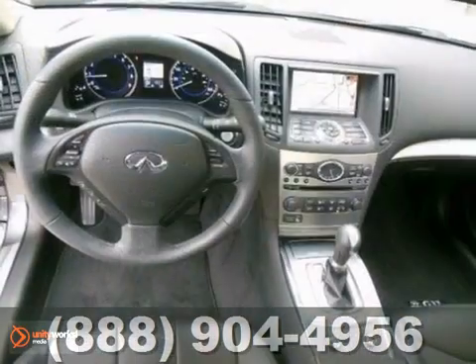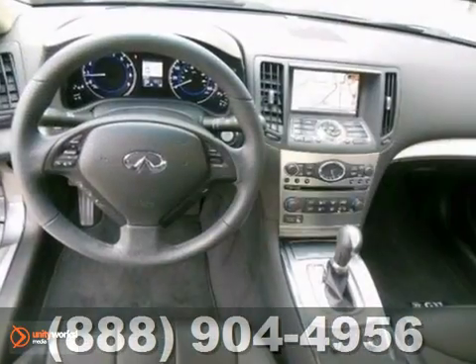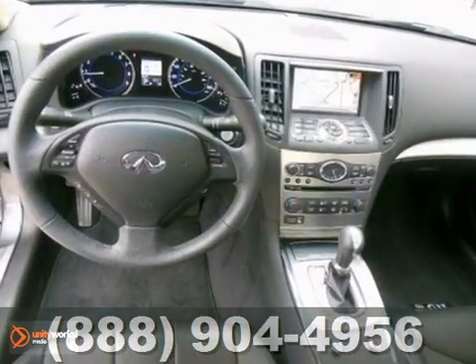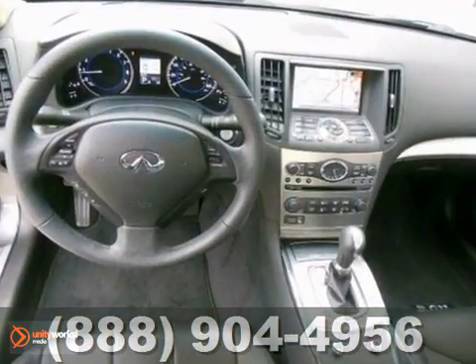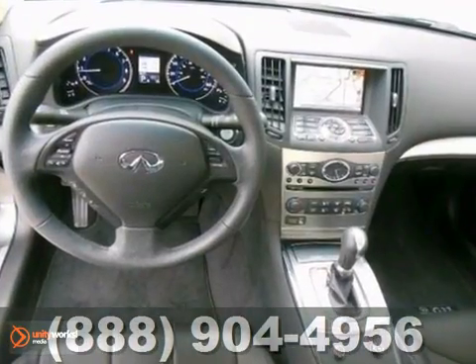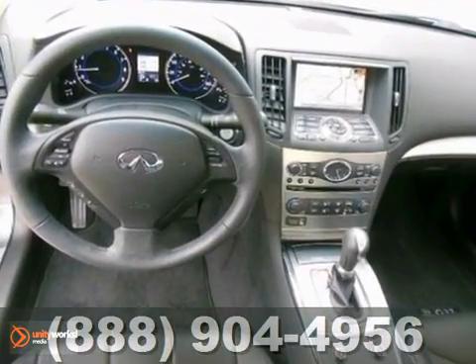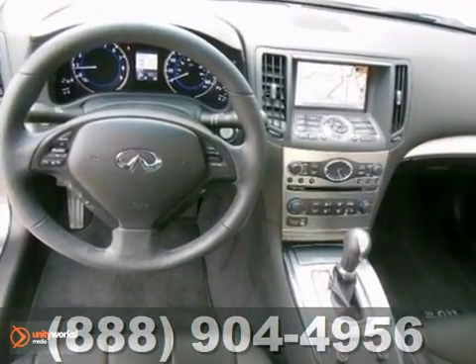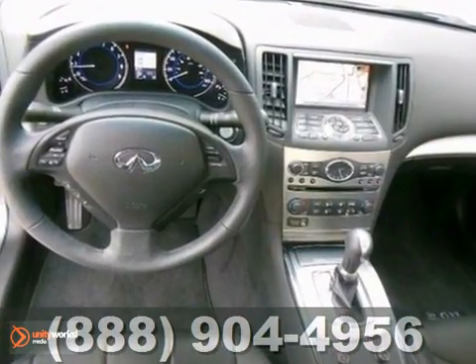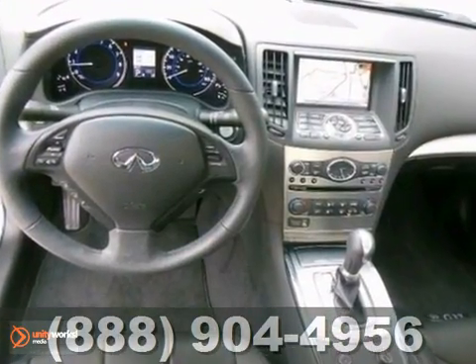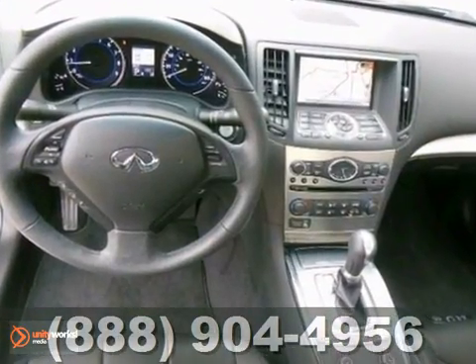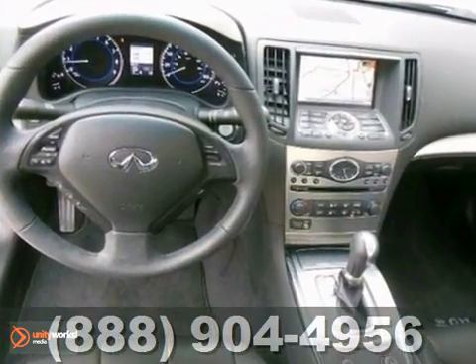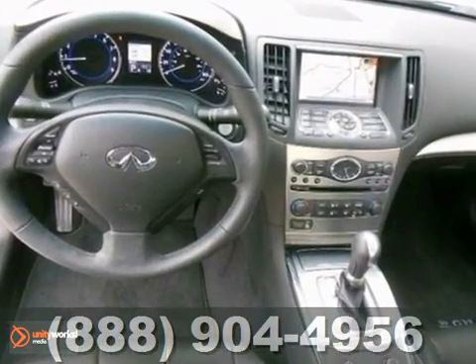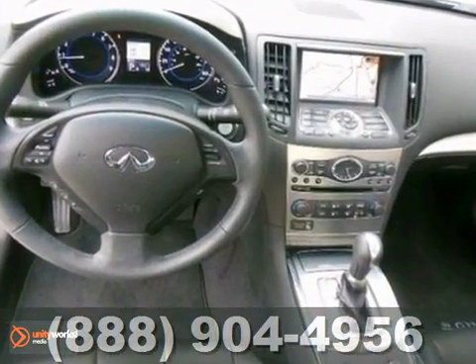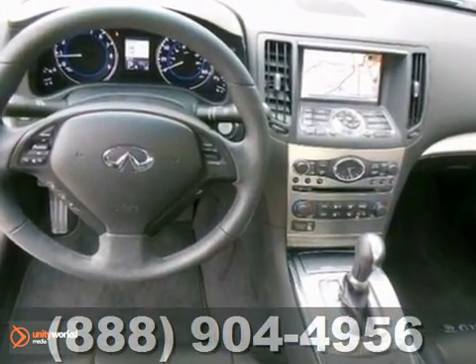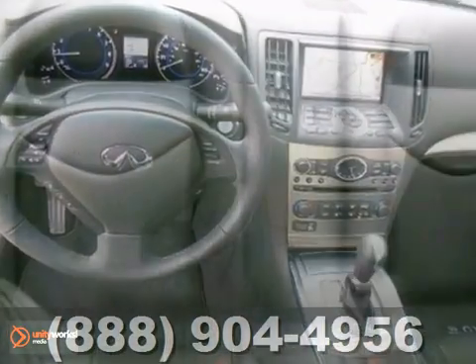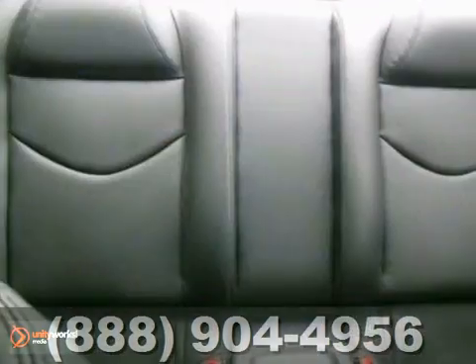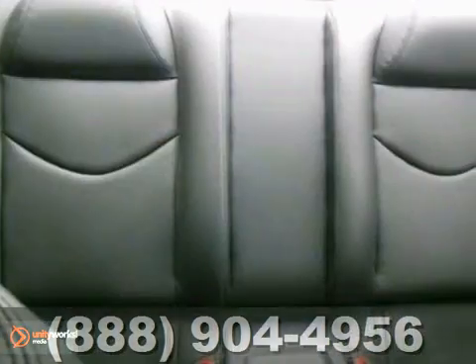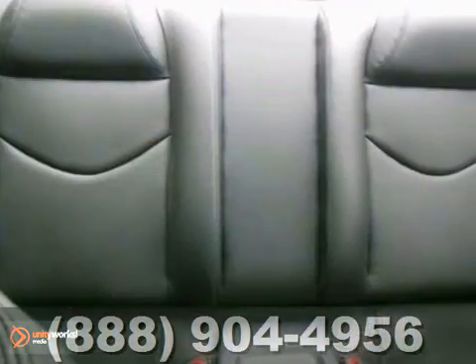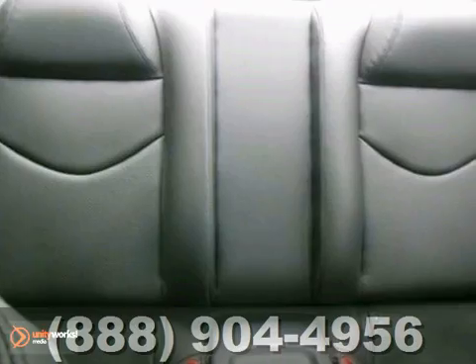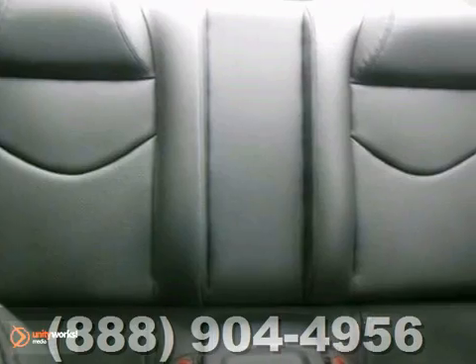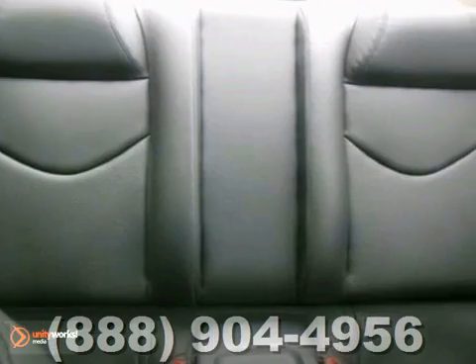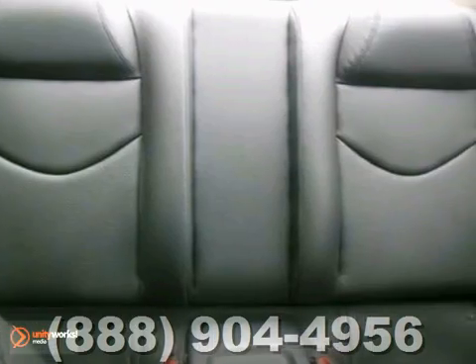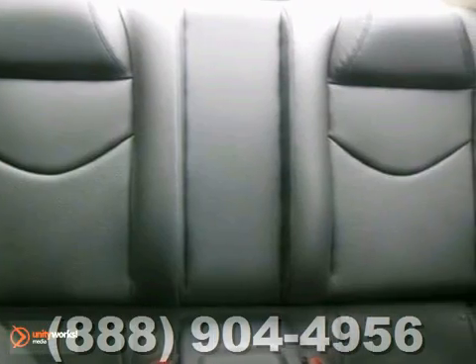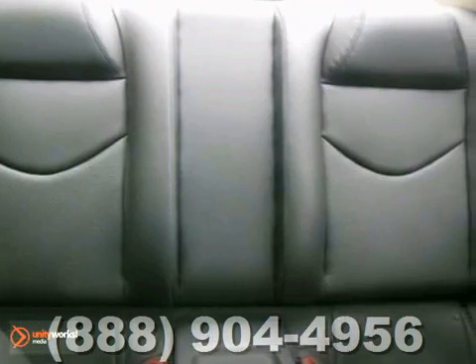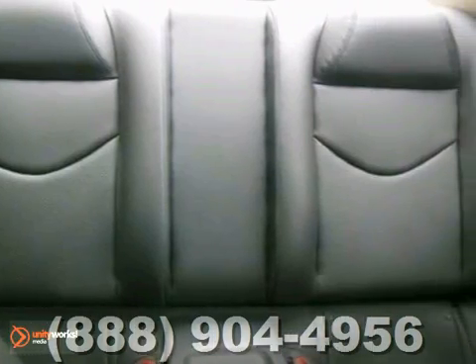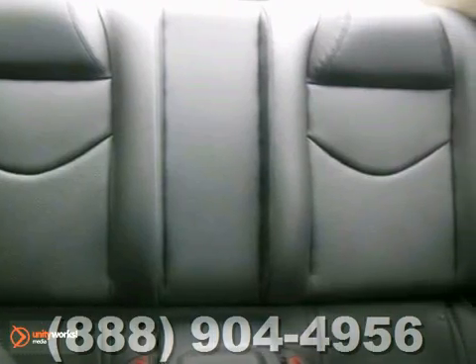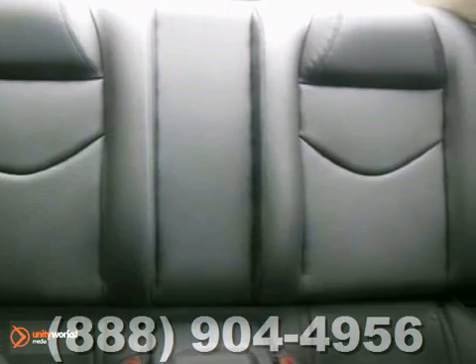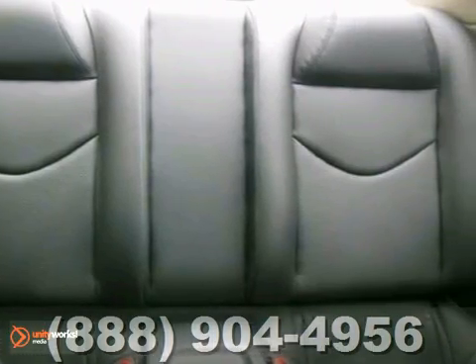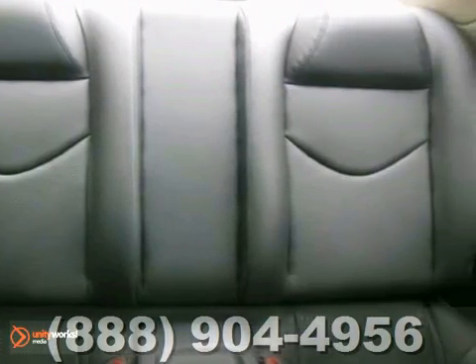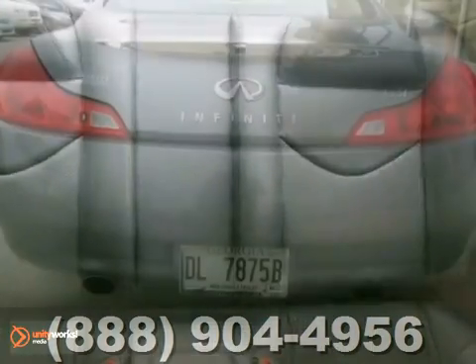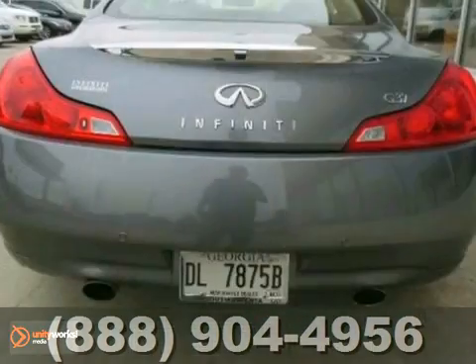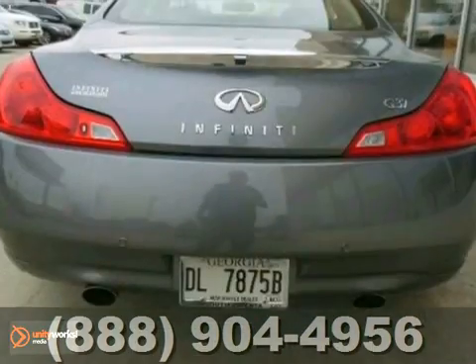It's nicely equipped with the navigation package, alloy wheels, a moonroof, and dual-zone climate control.